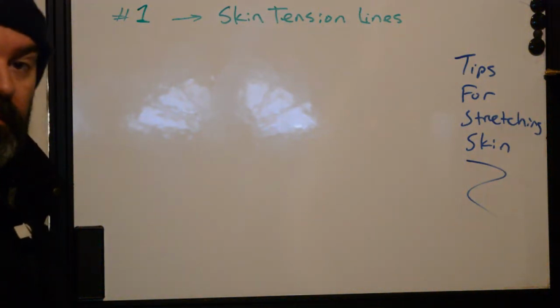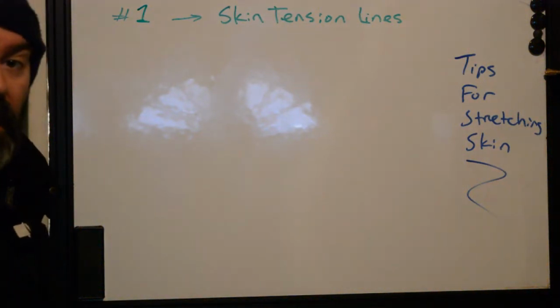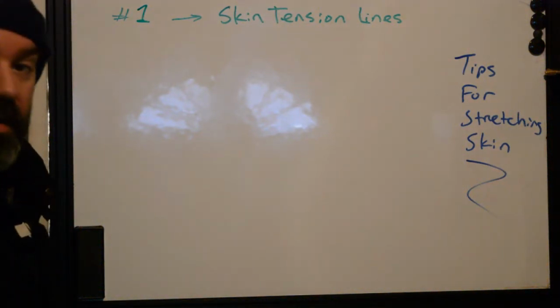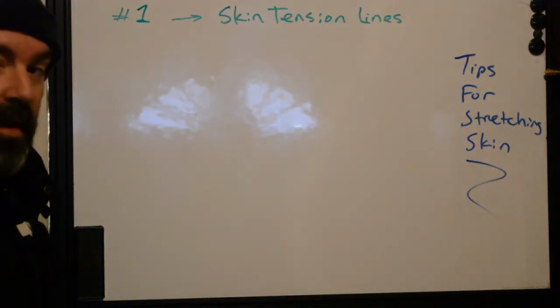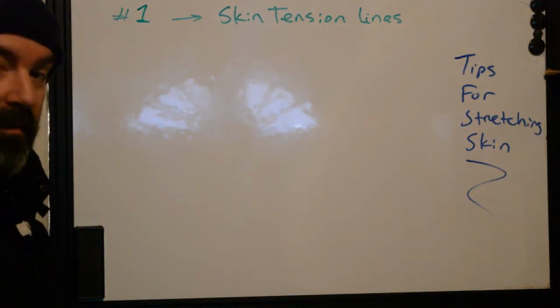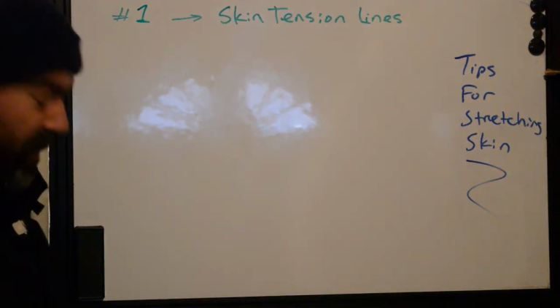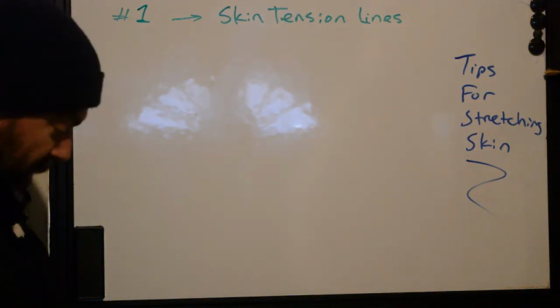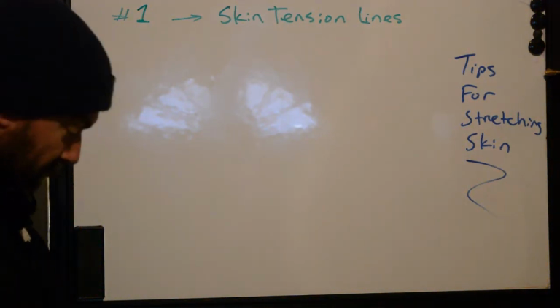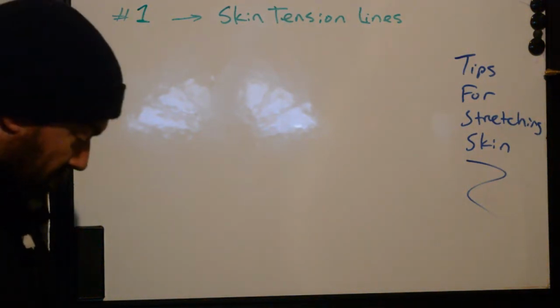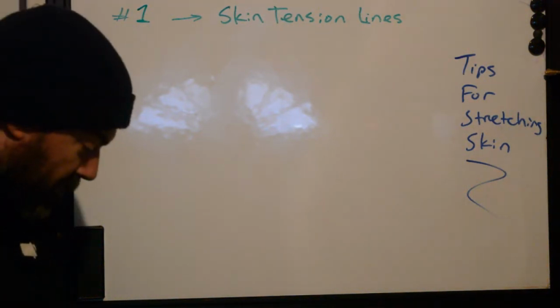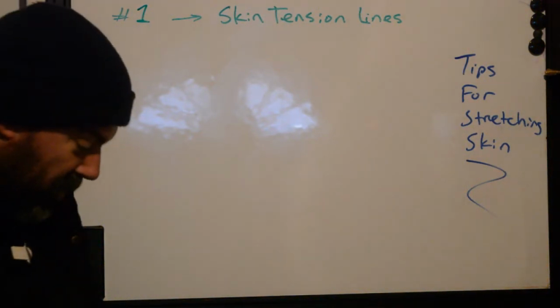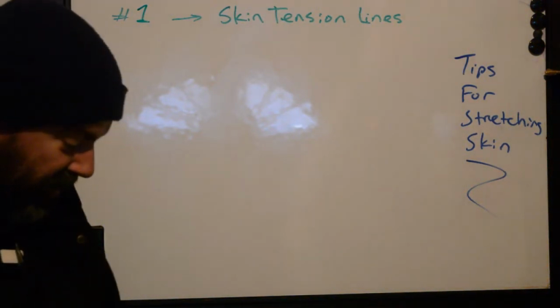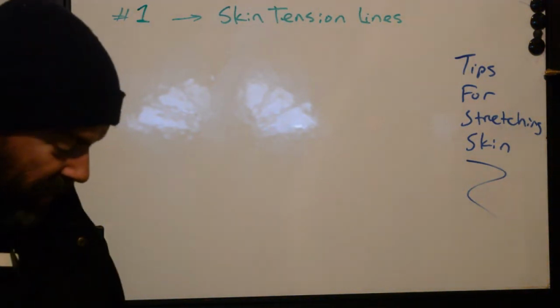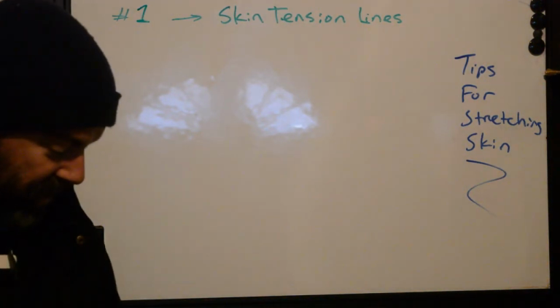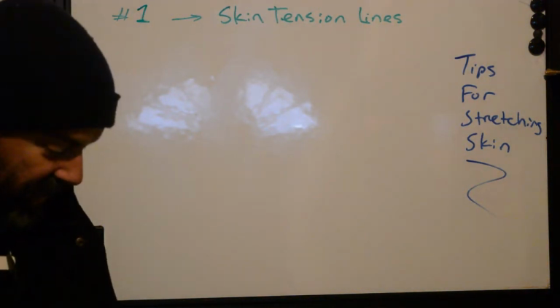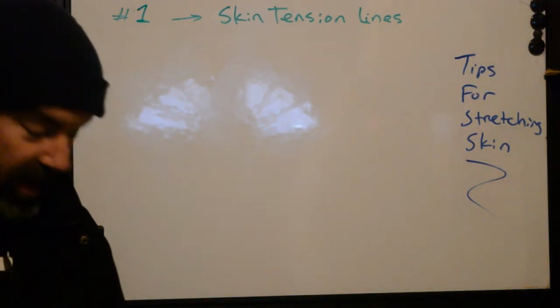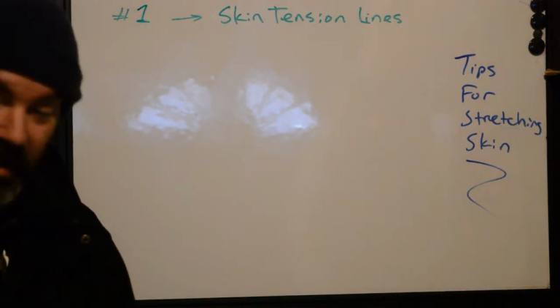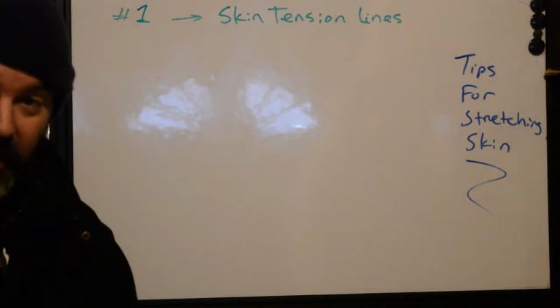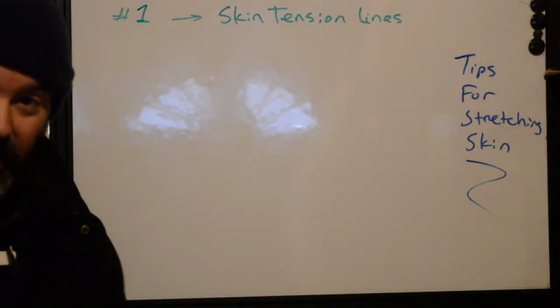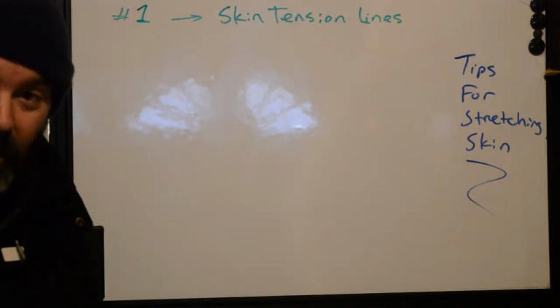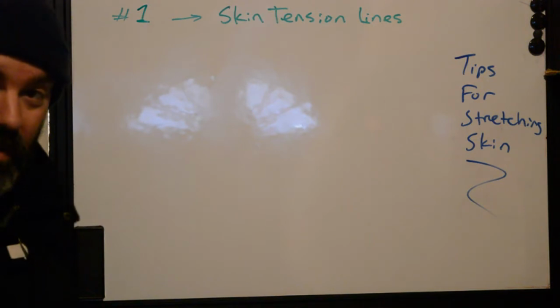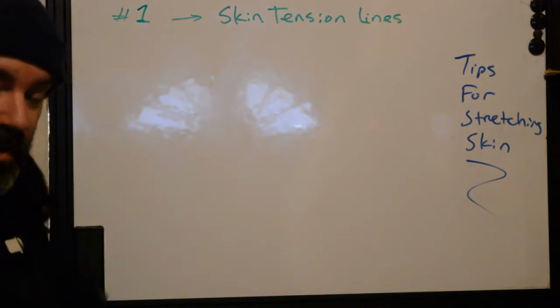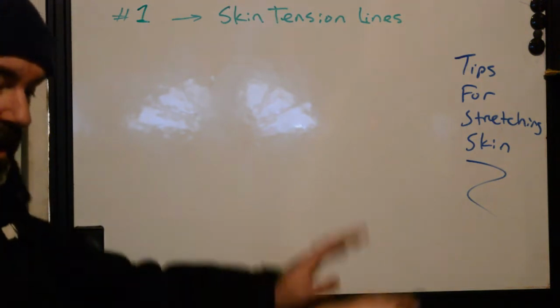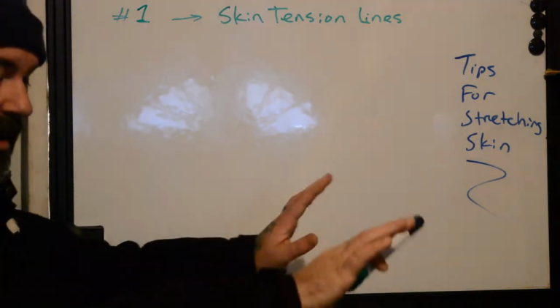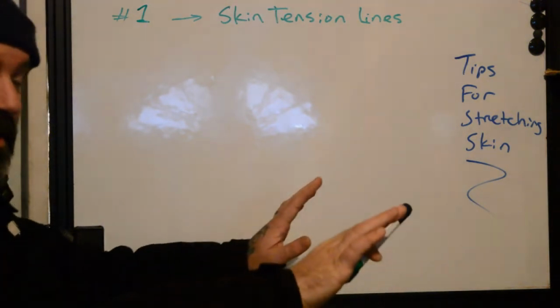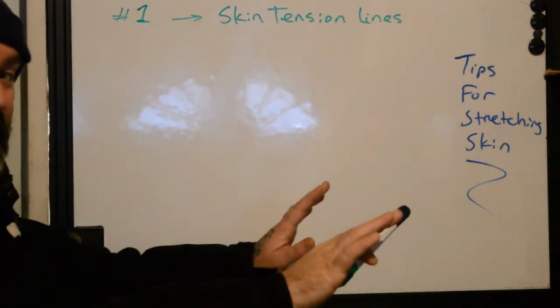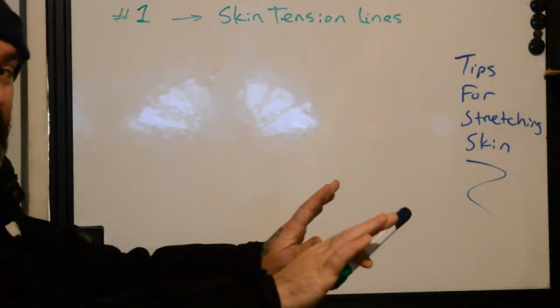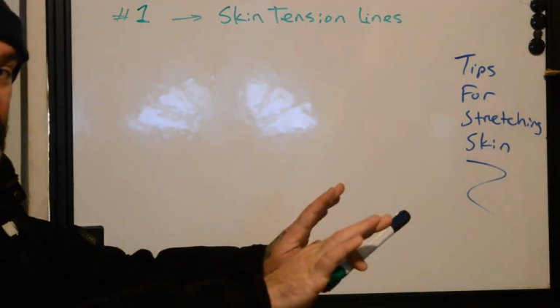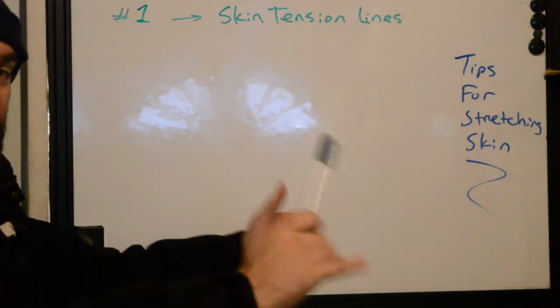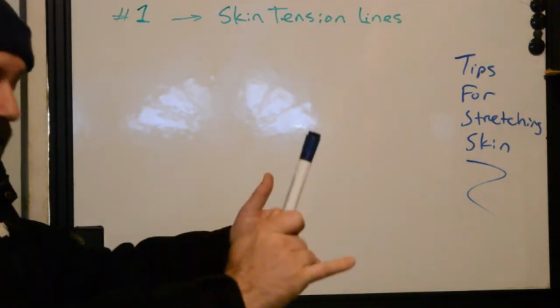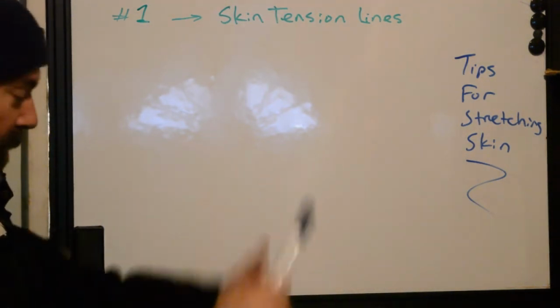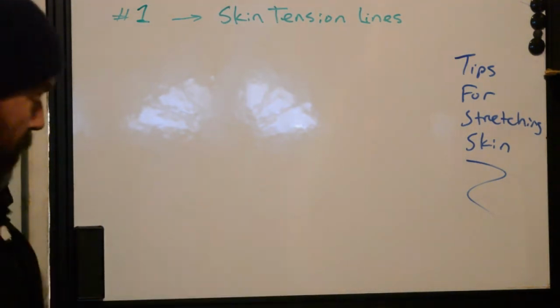Hi, this is Ryan from Better Tattooing. We're out in the garage today — it is really cold, hence the Canadian jacket.